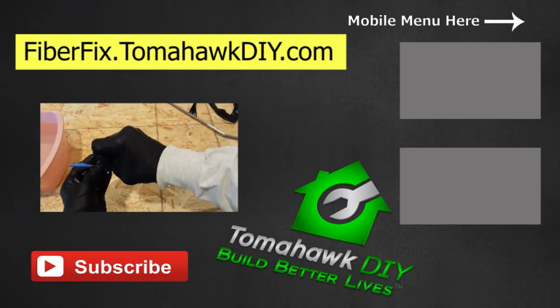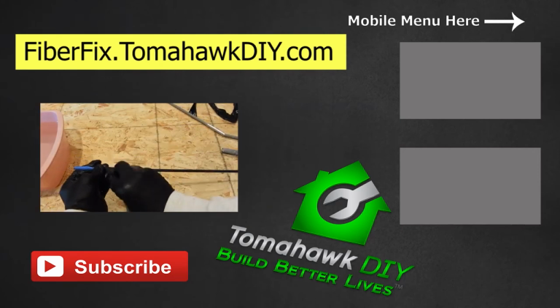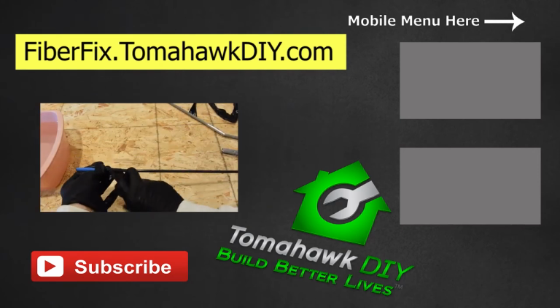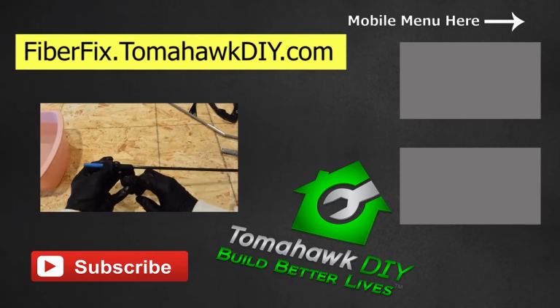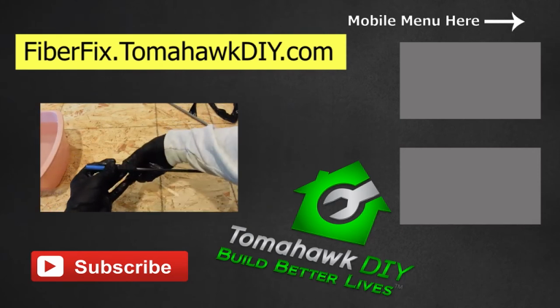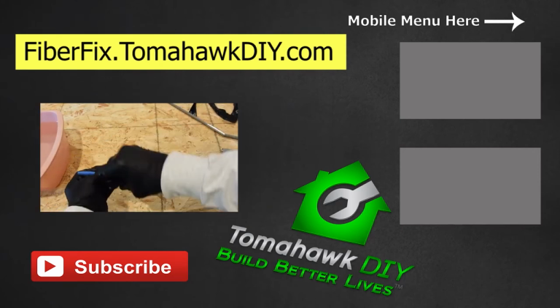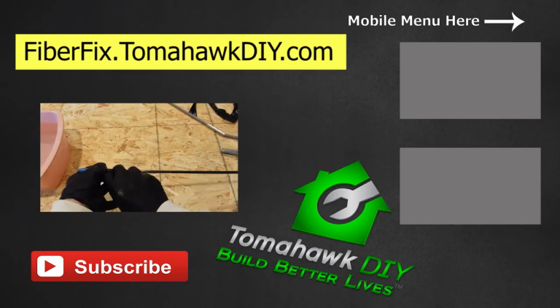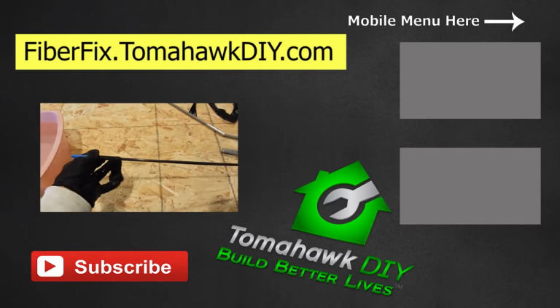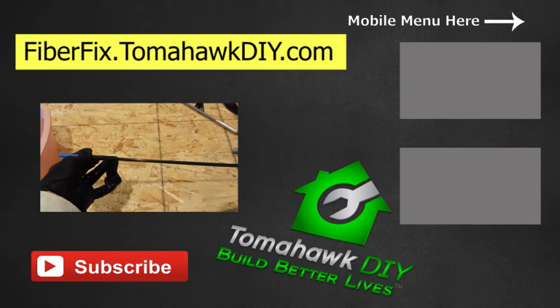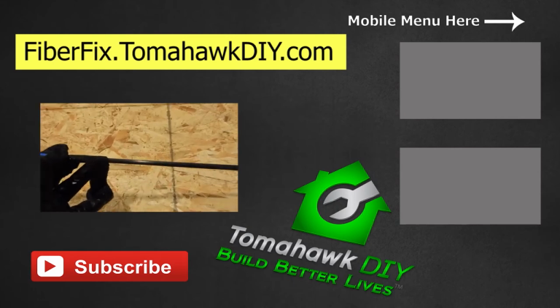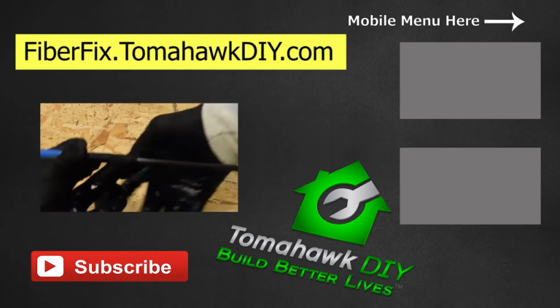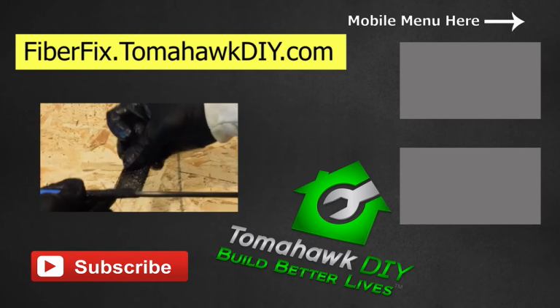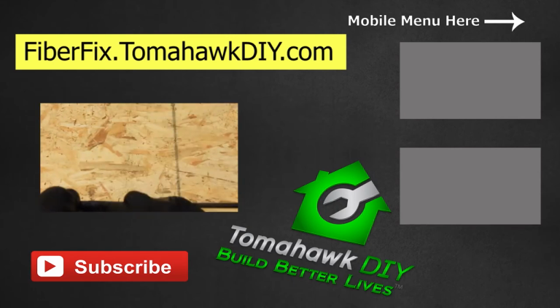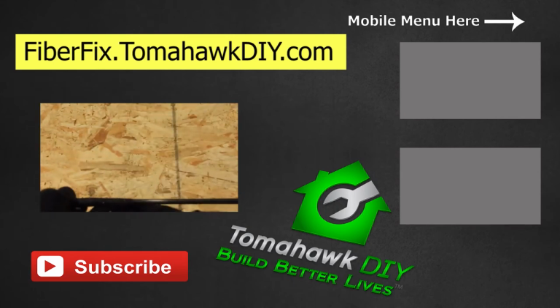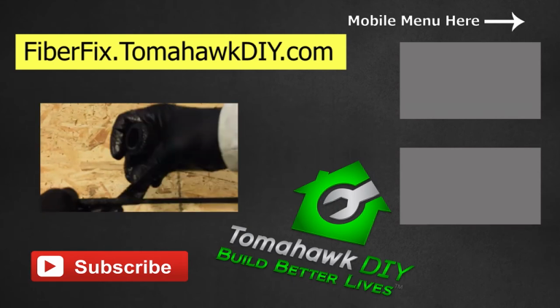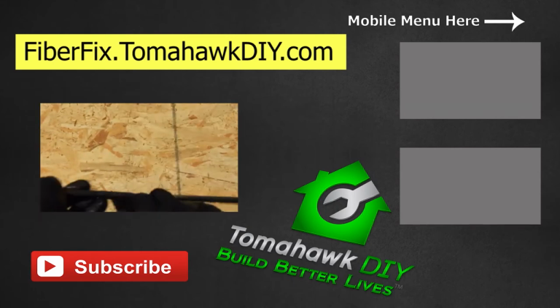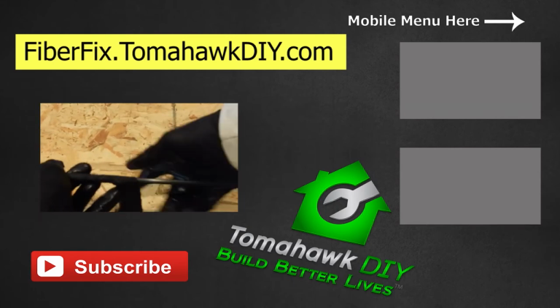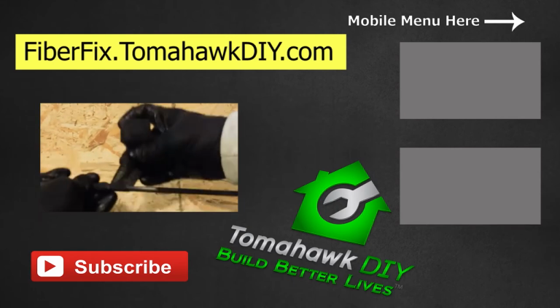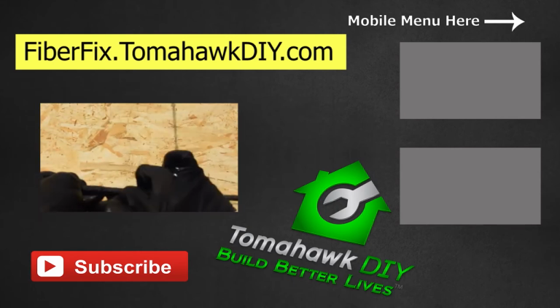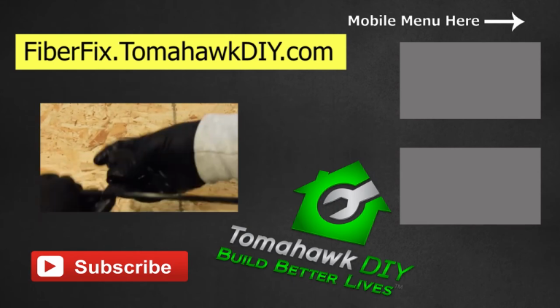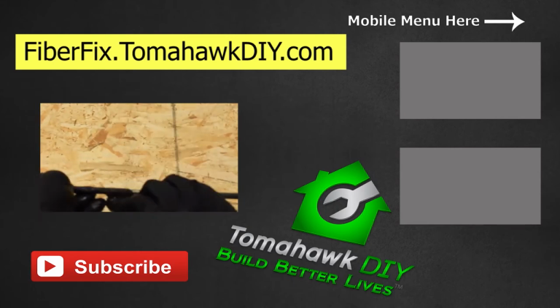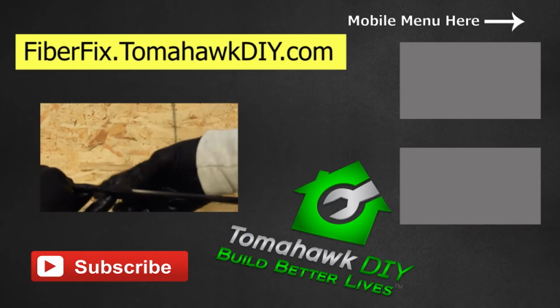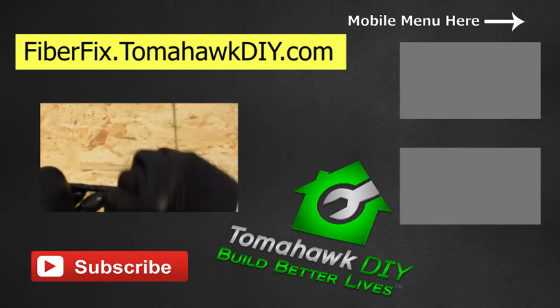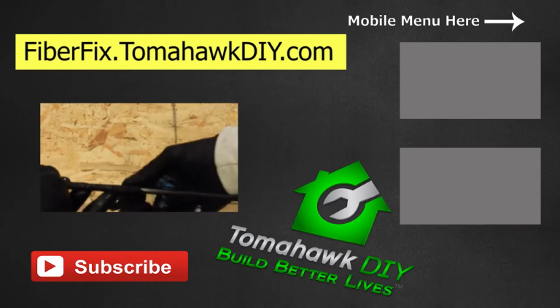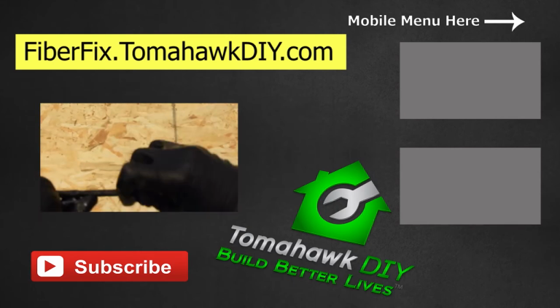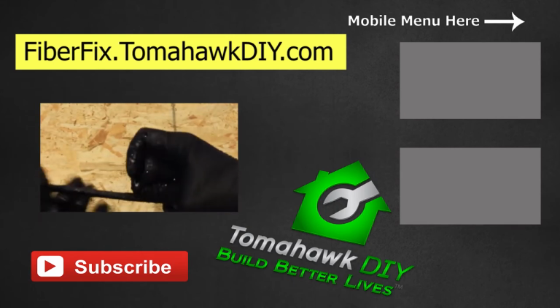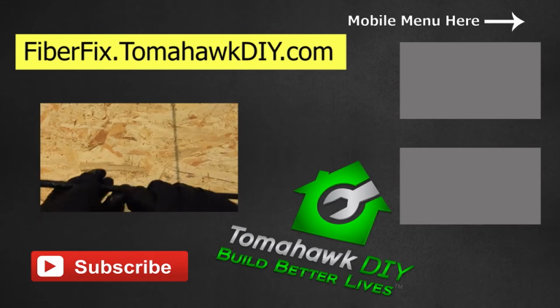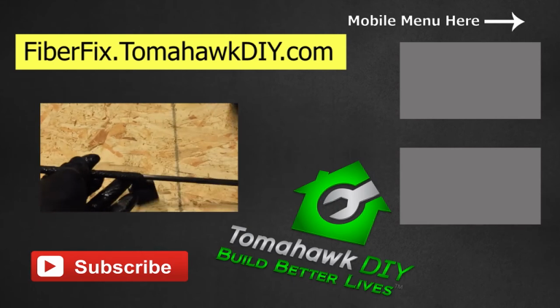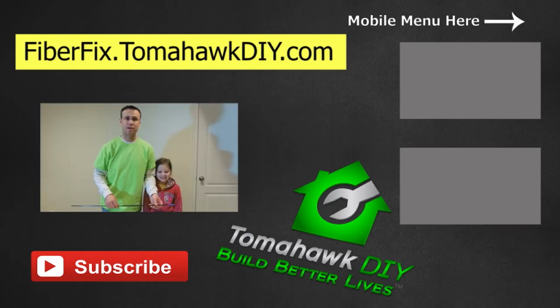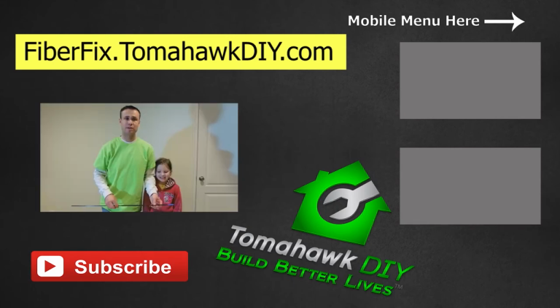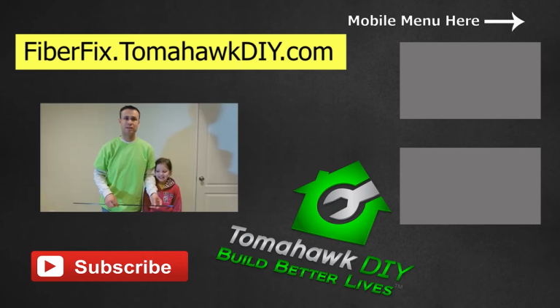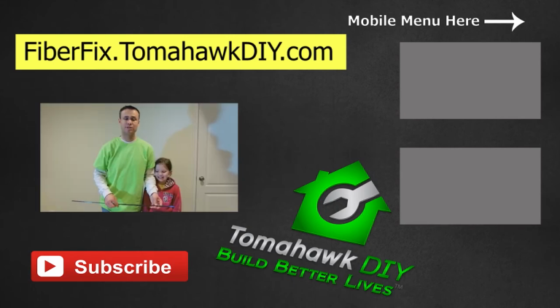Learn more about that on my website. Please like the video, subscribe, and have a great day.